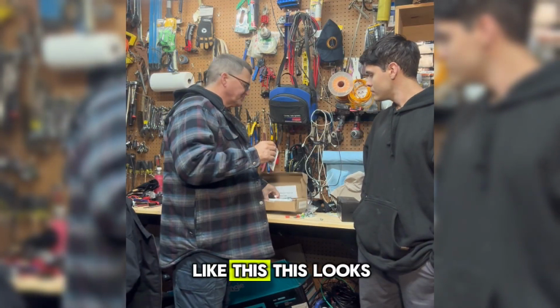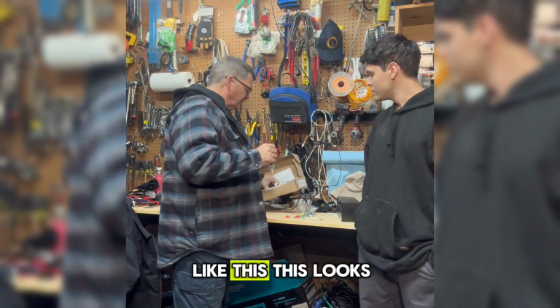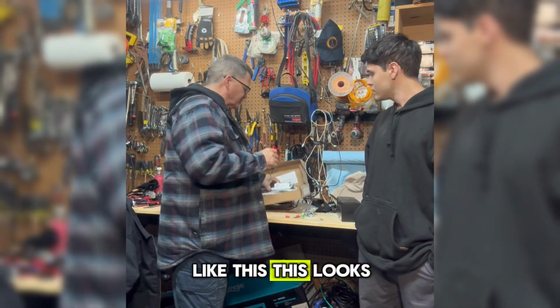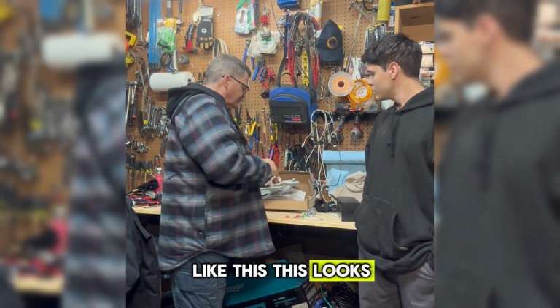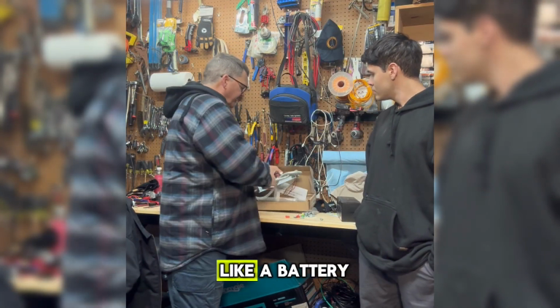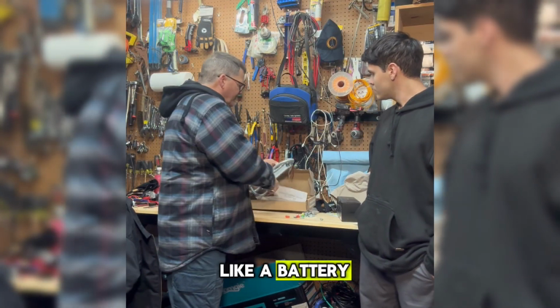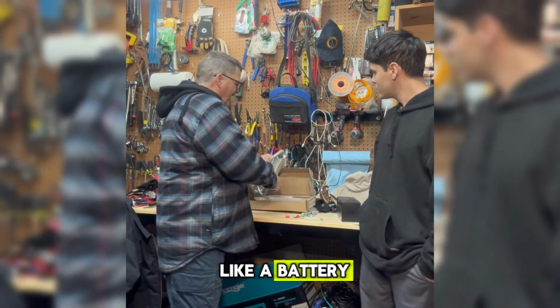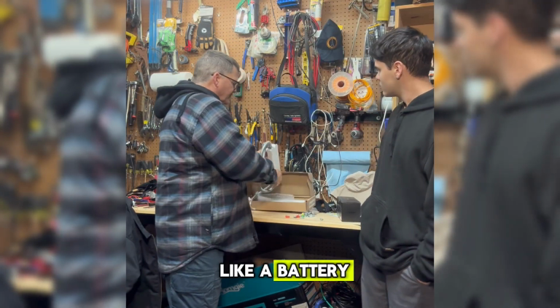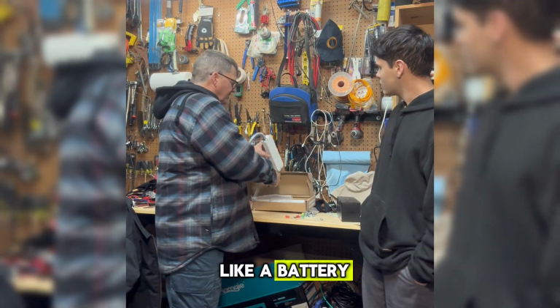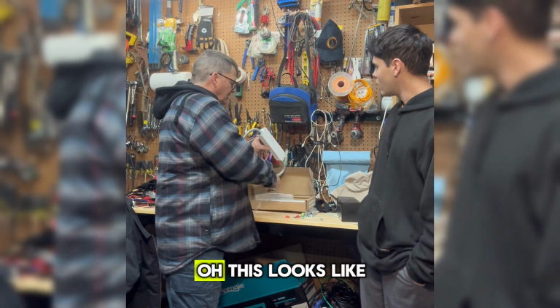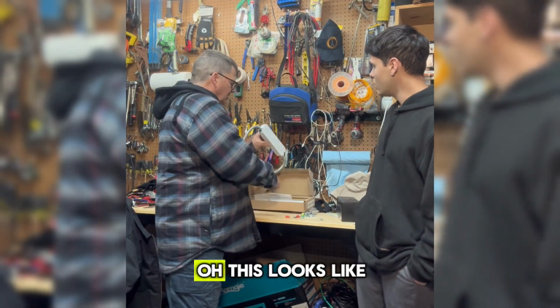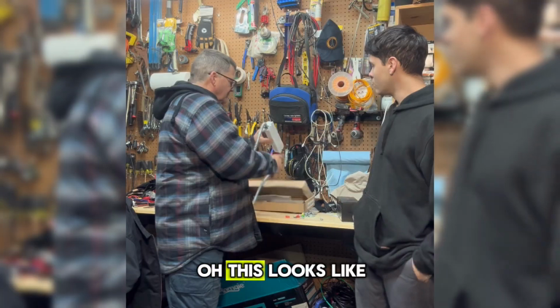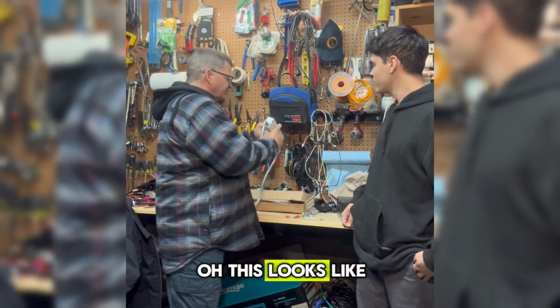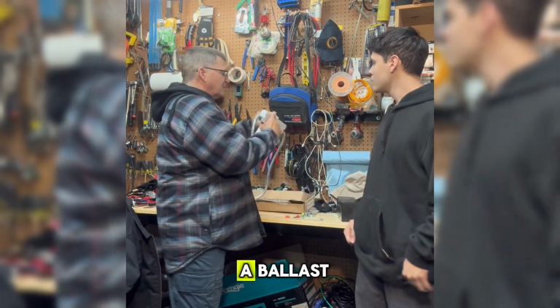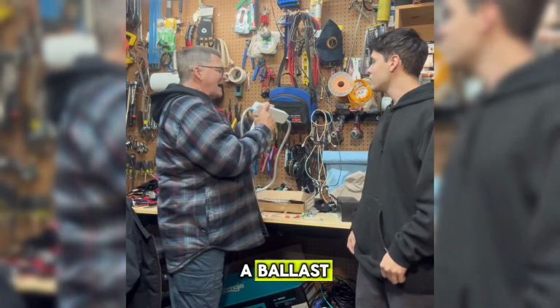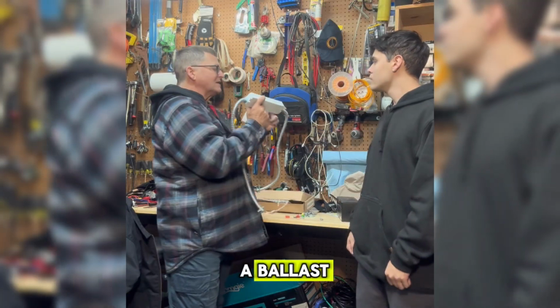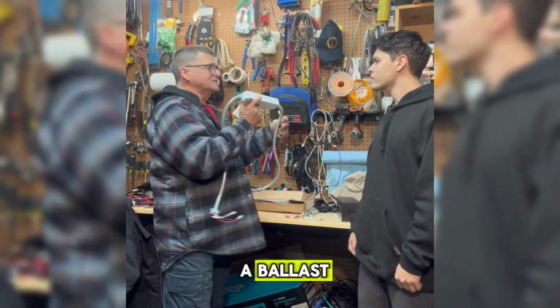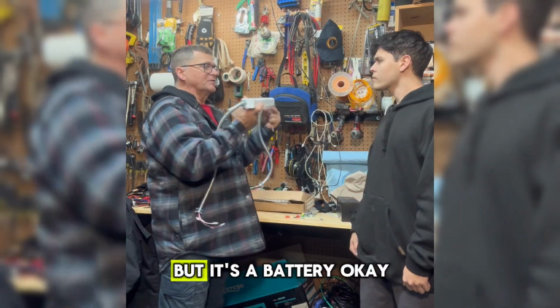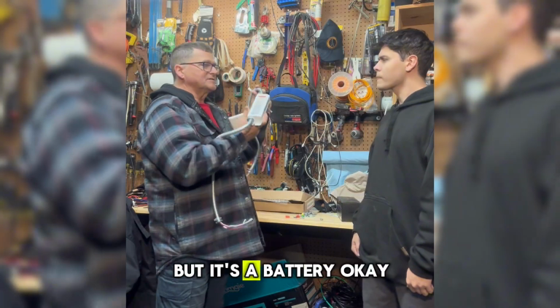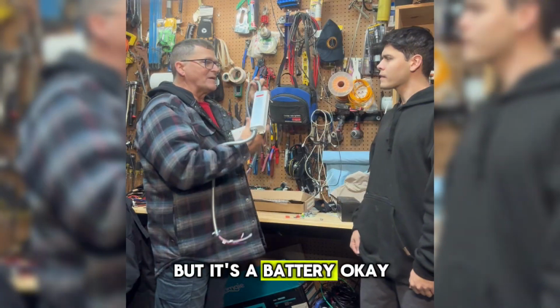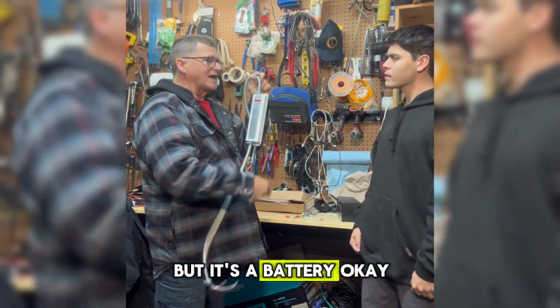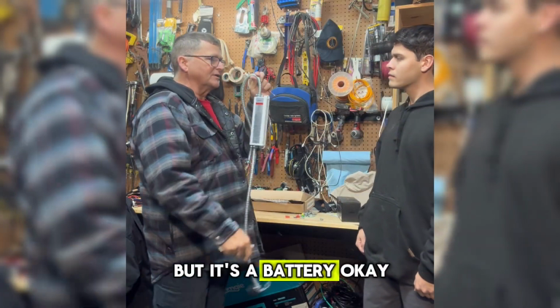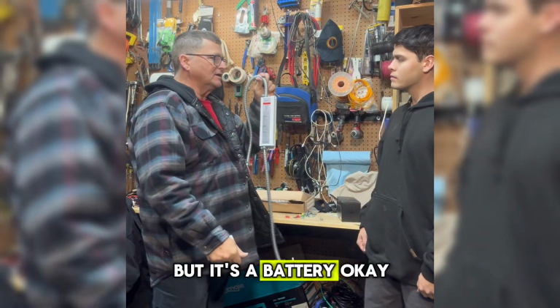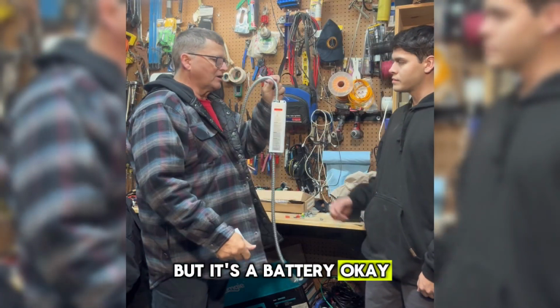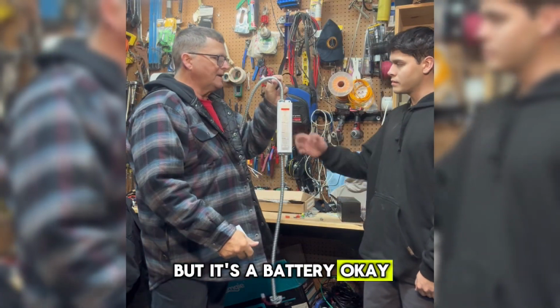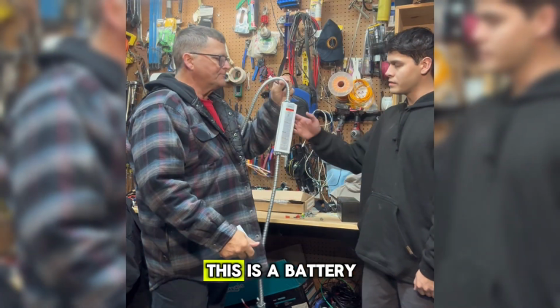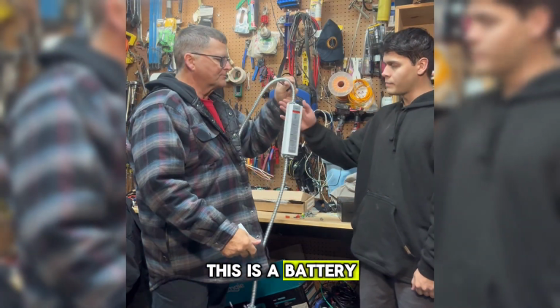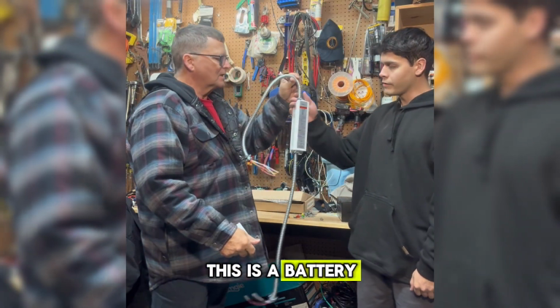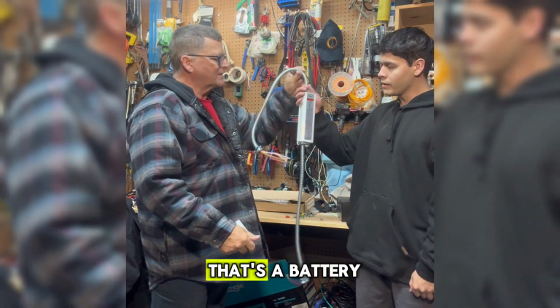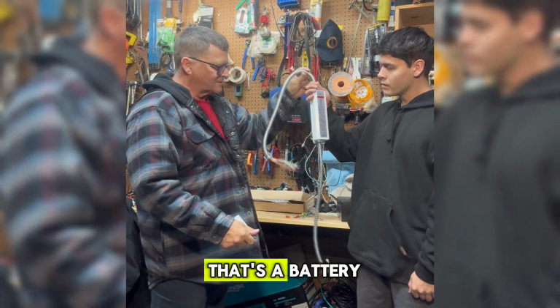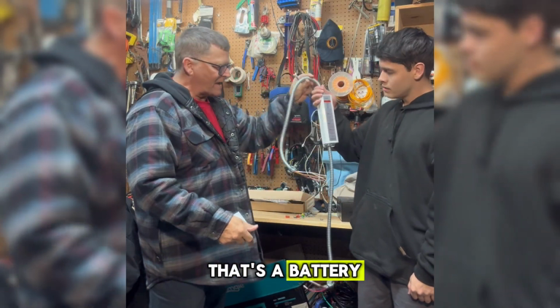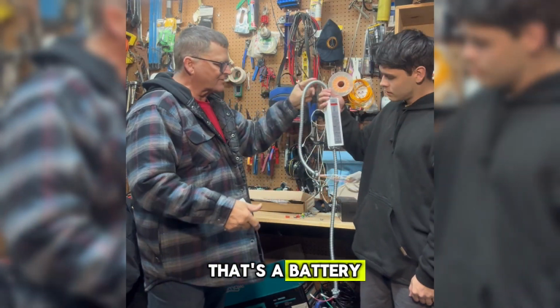This looks like a battery. Oh — this looks like a ballast, but it's actually a battery. This is a battery? That's a battery.